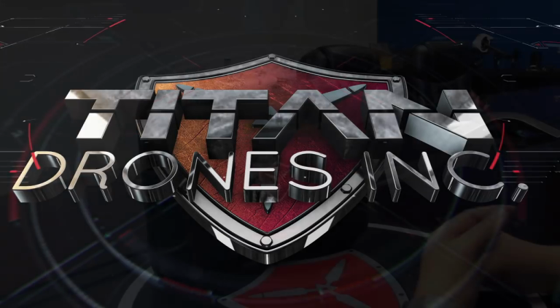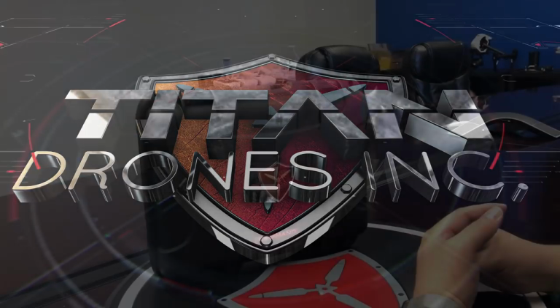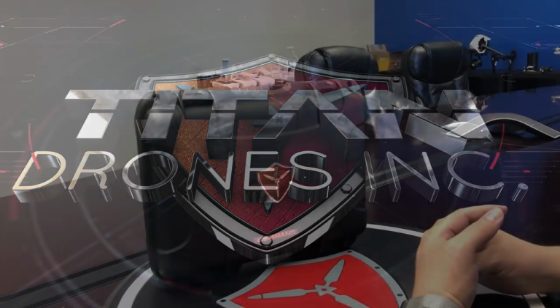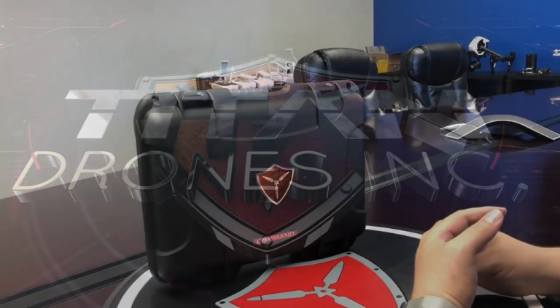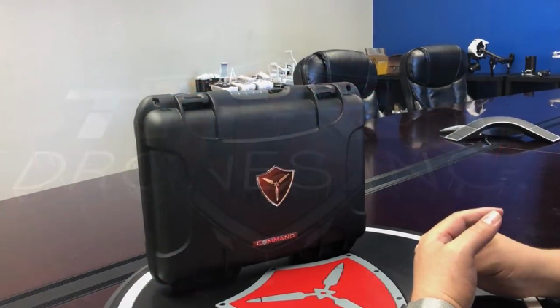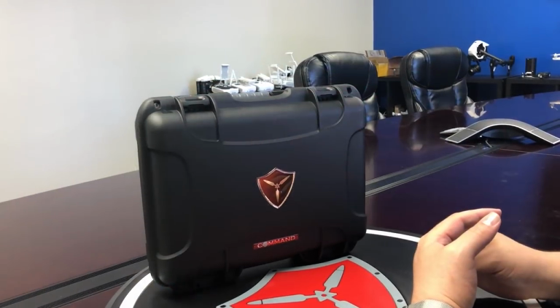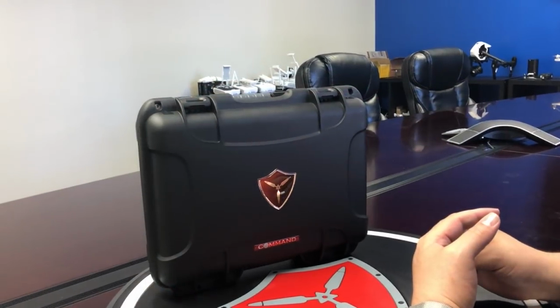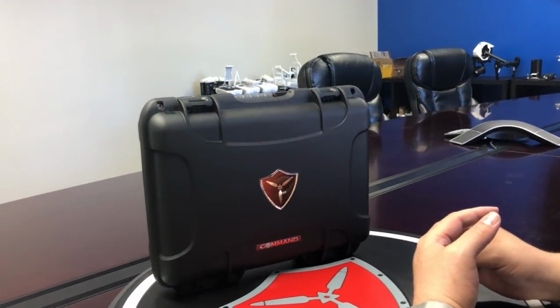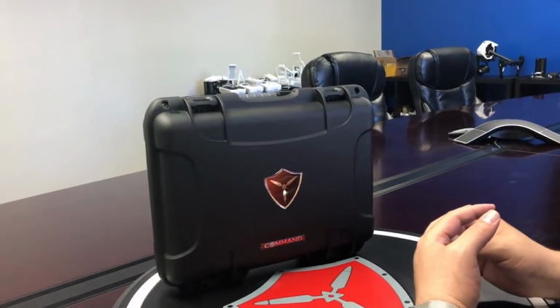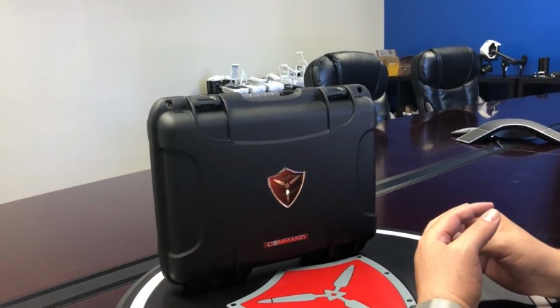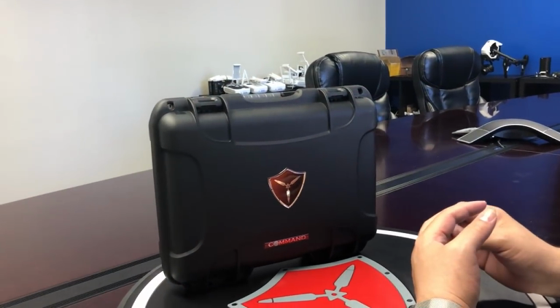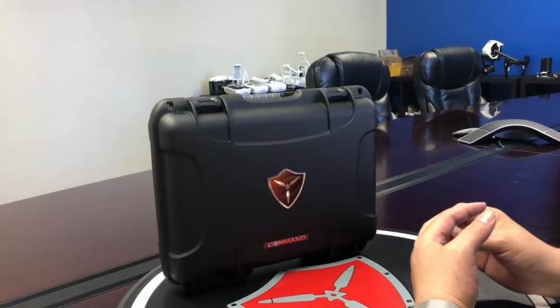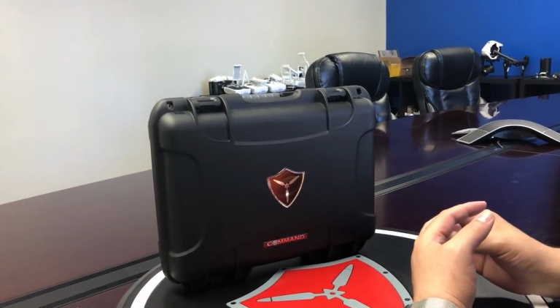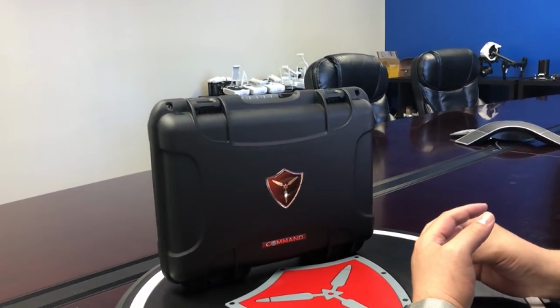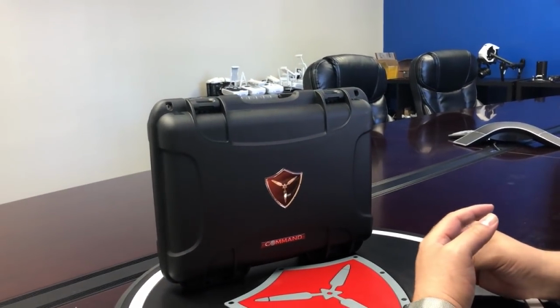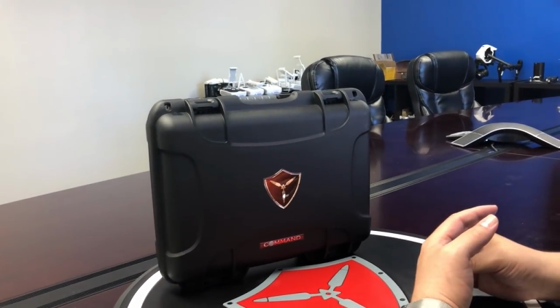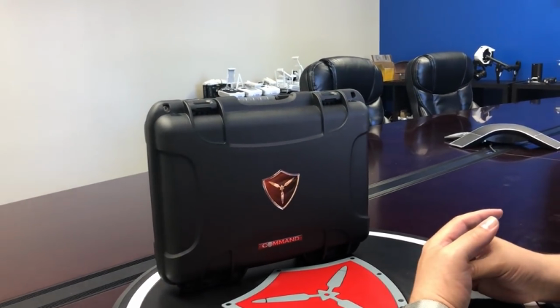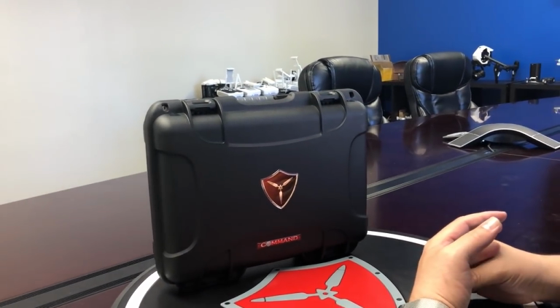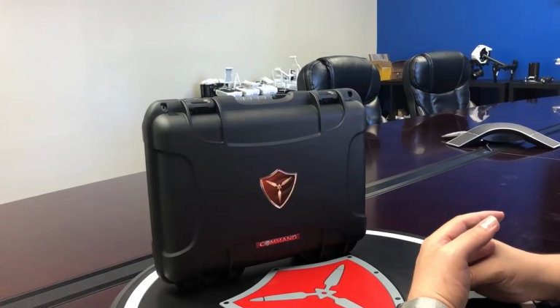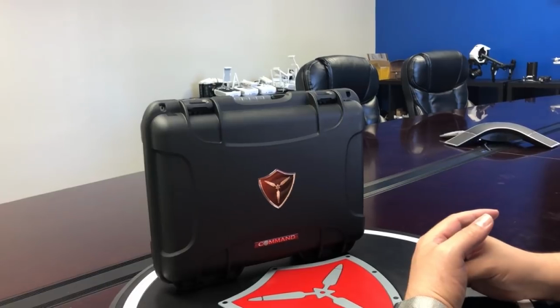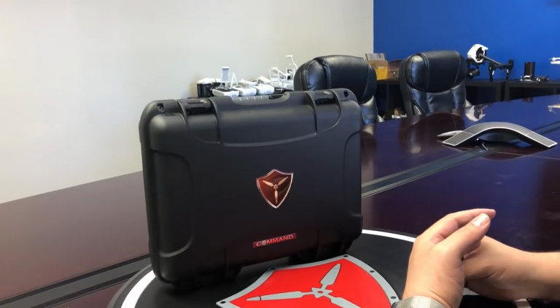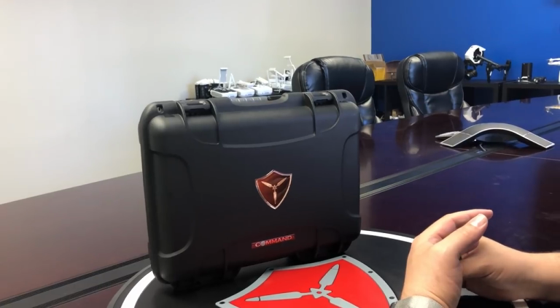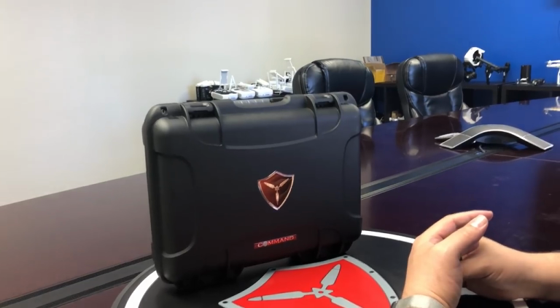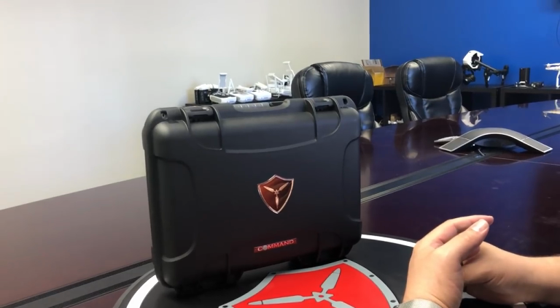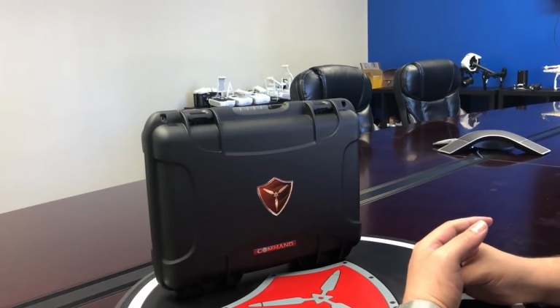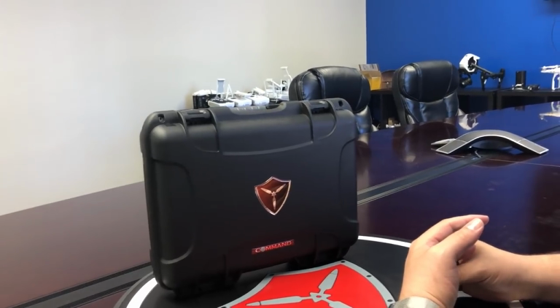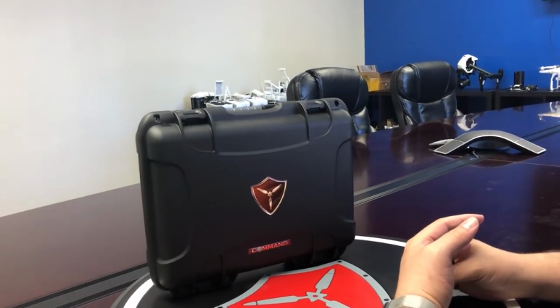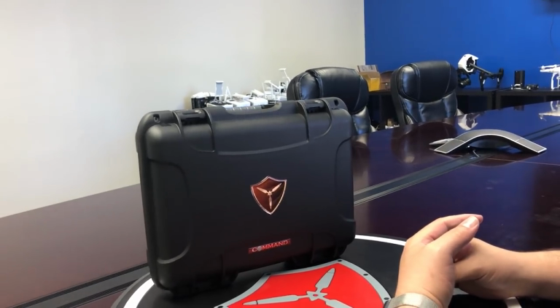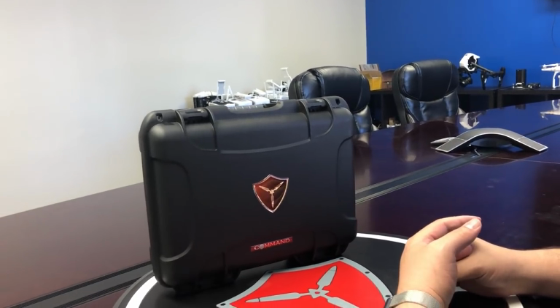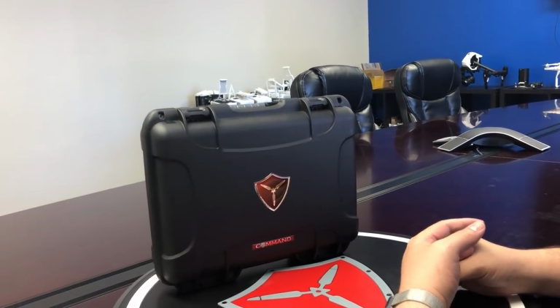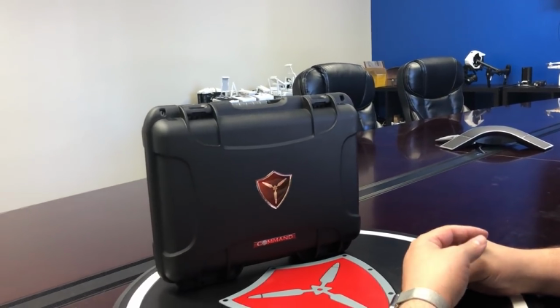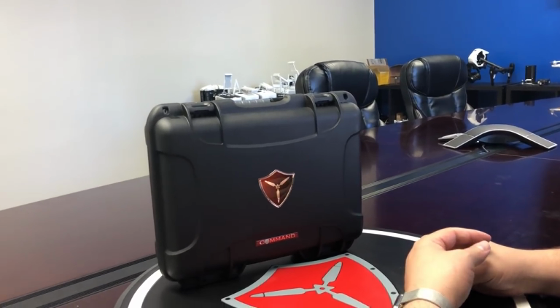Hi everyone, this is James from Titan Drones. Today we are excited to announce the launch of our new cockpit product.